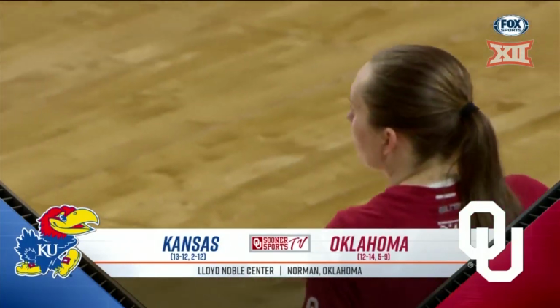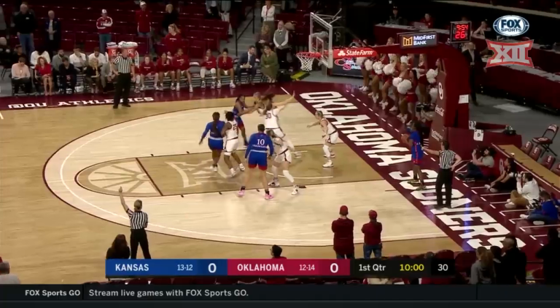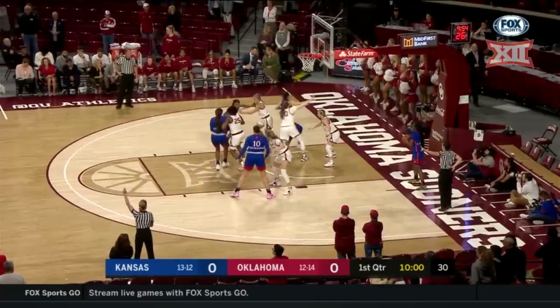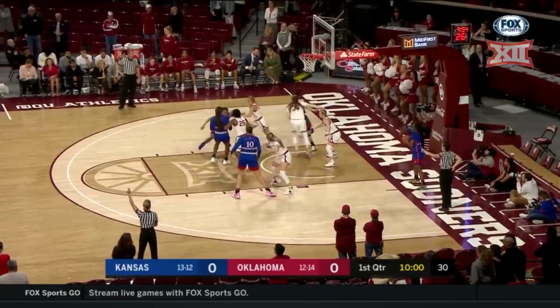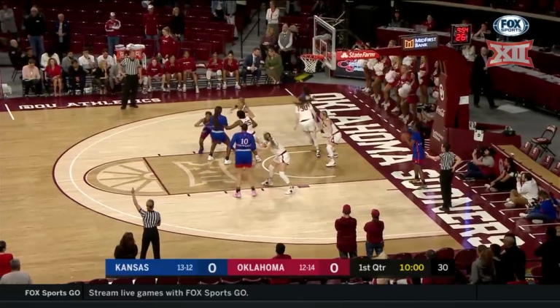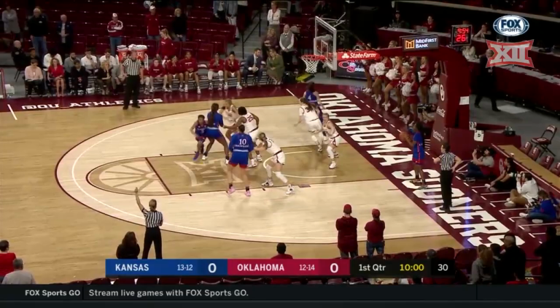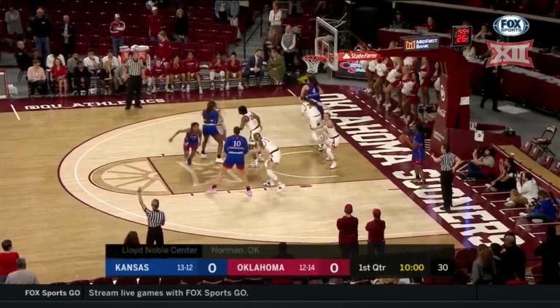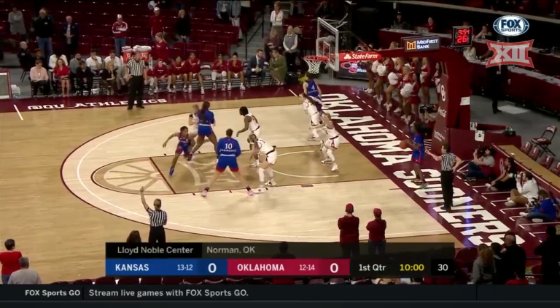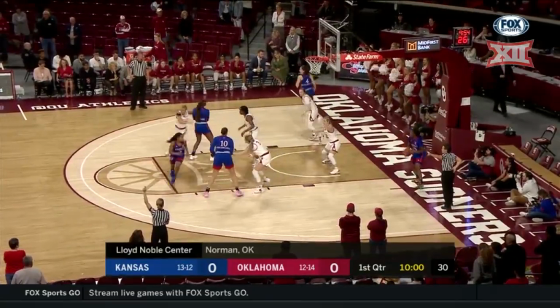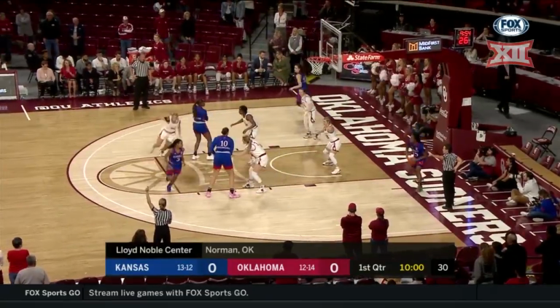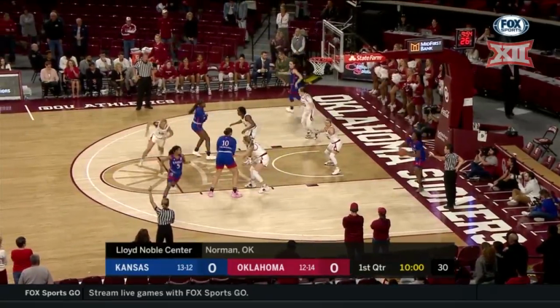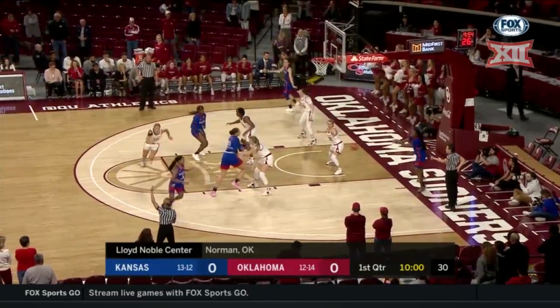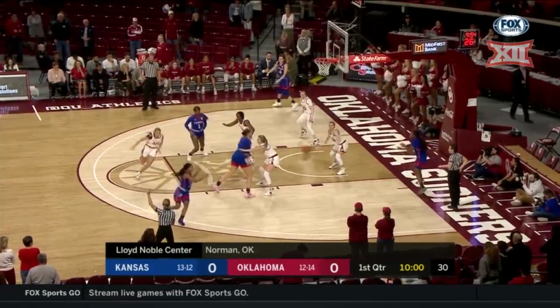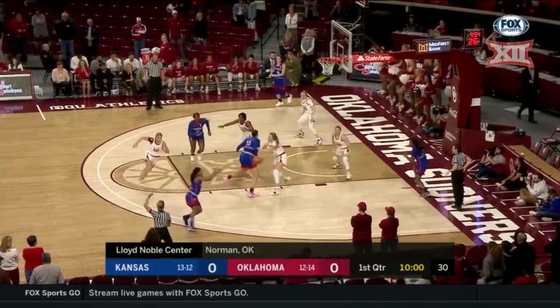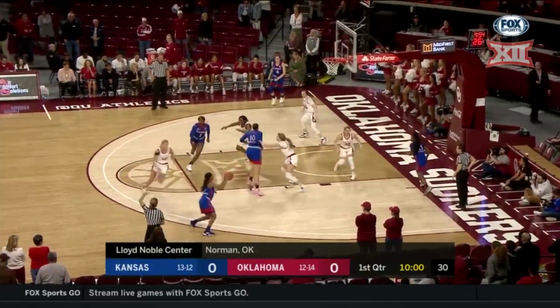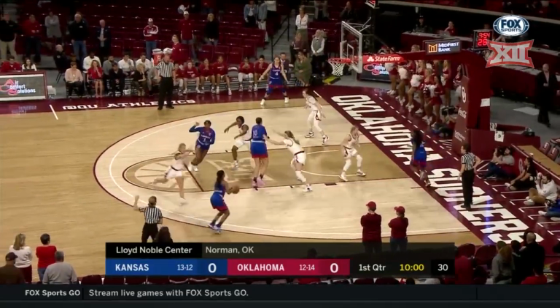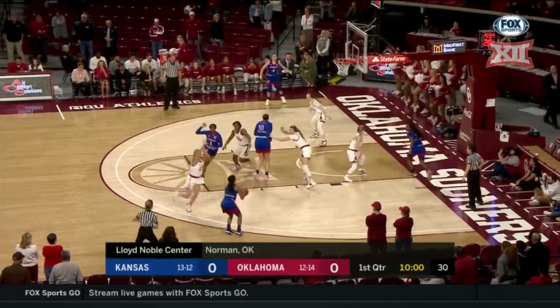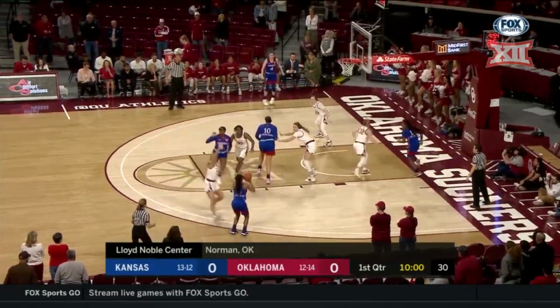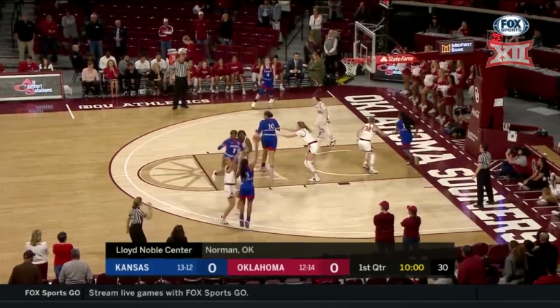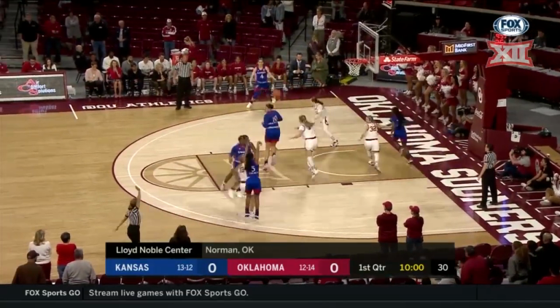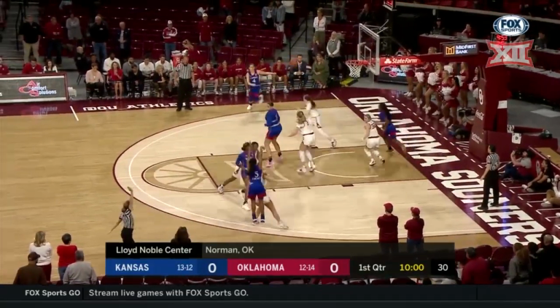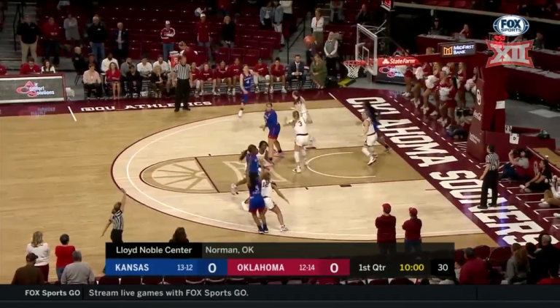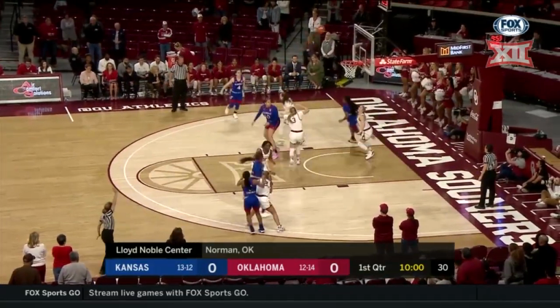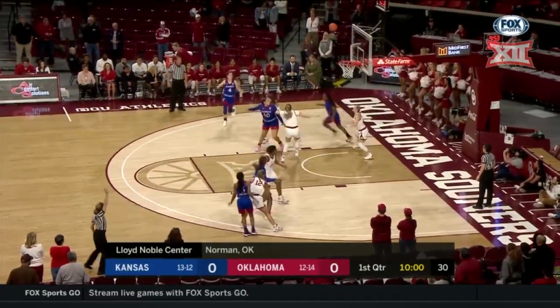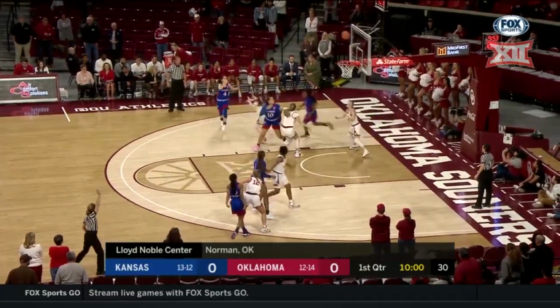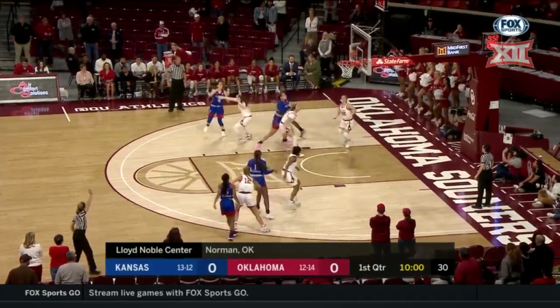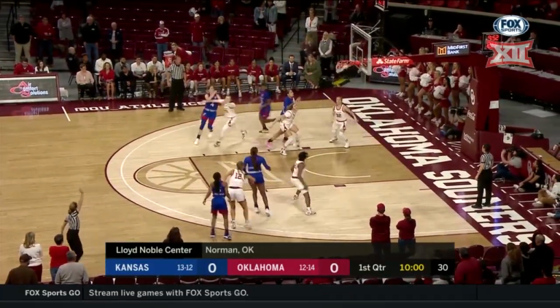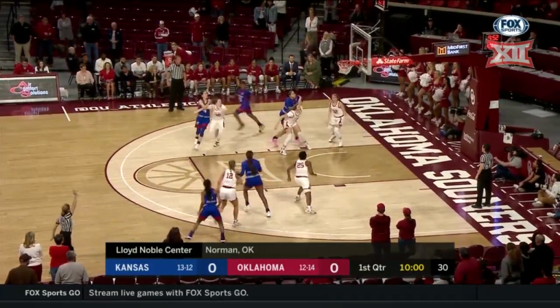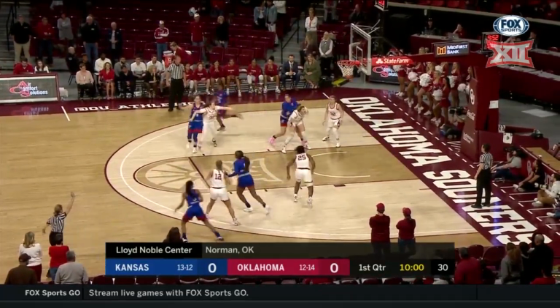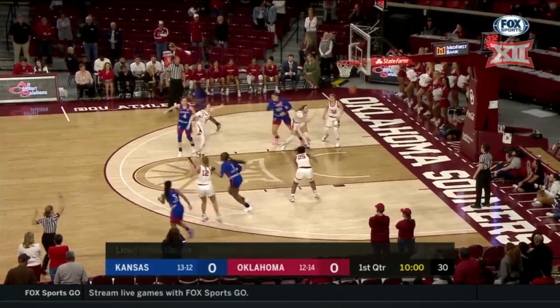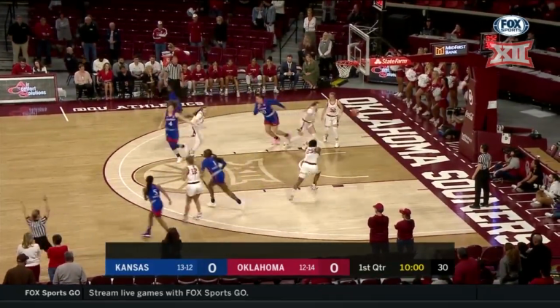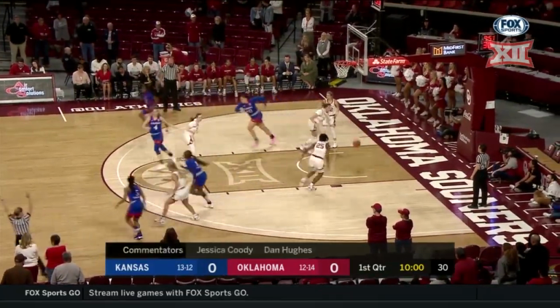Oklahoma in a man-to-man early. They'll mix in some zone and certainly some full-court pressure as well.